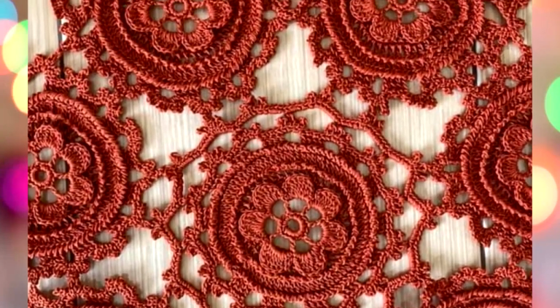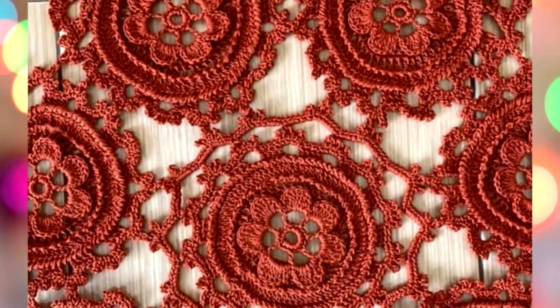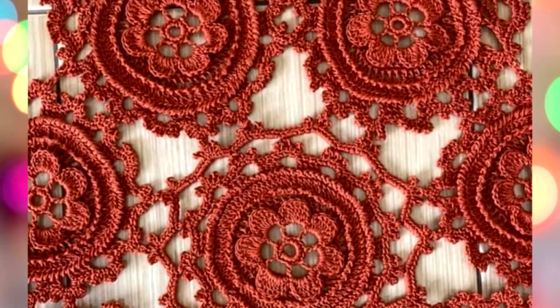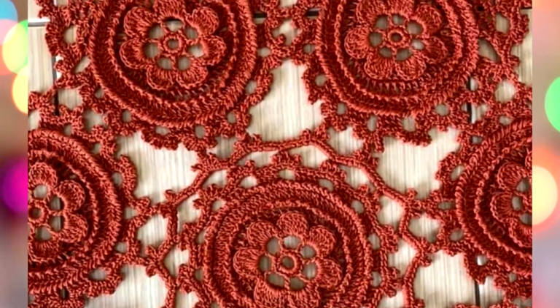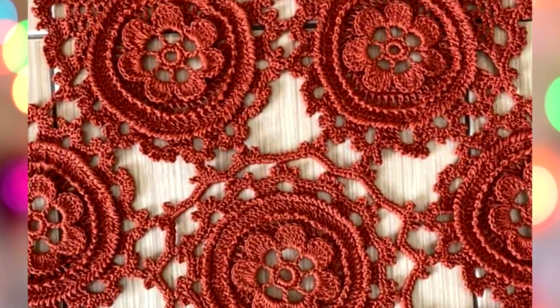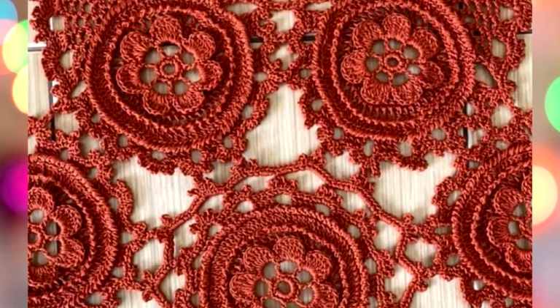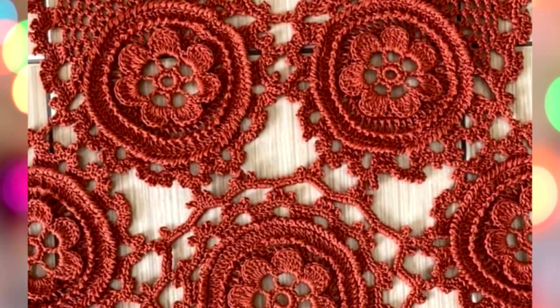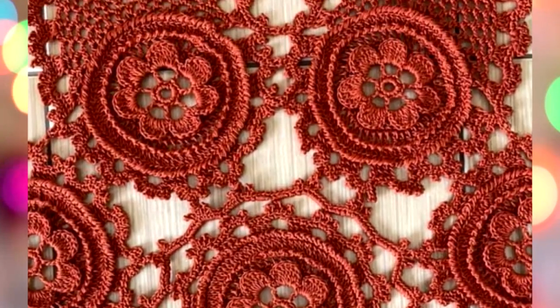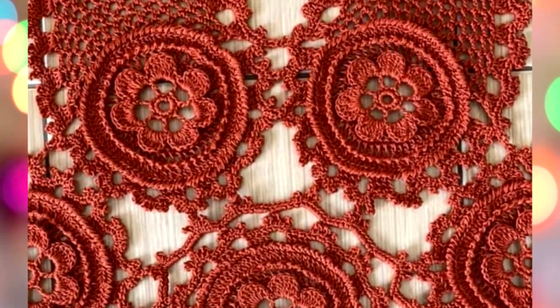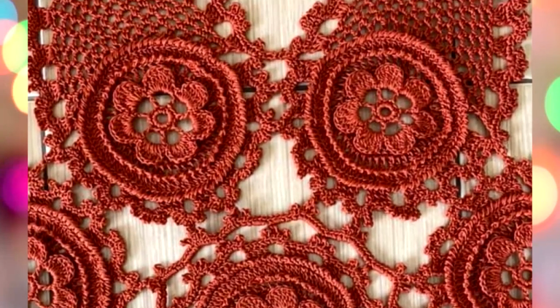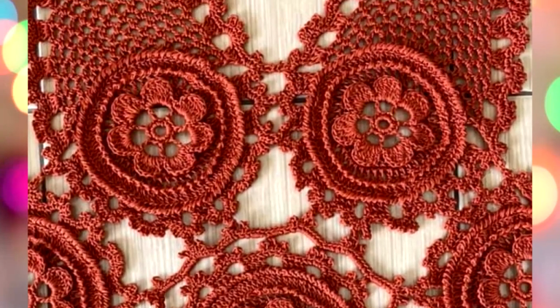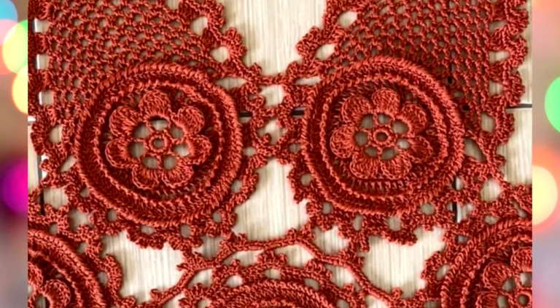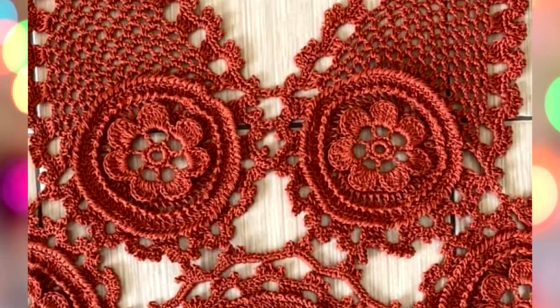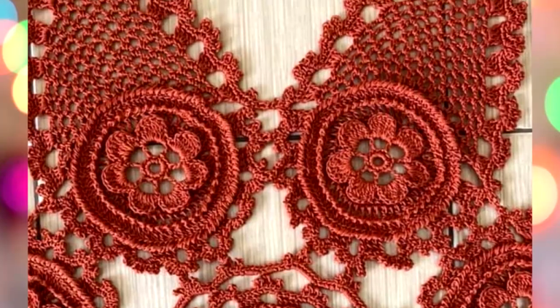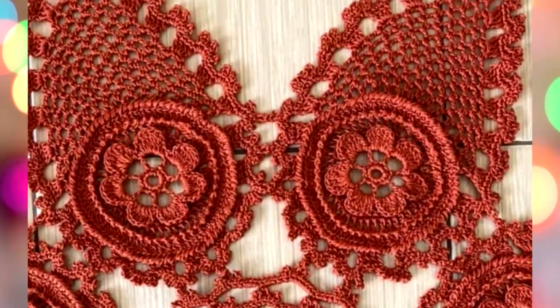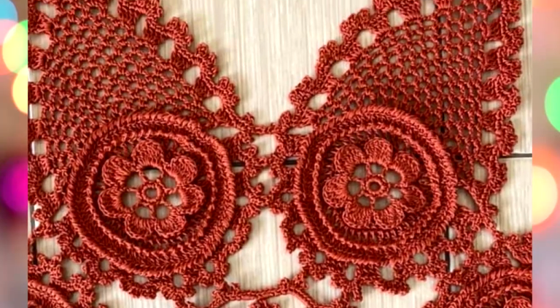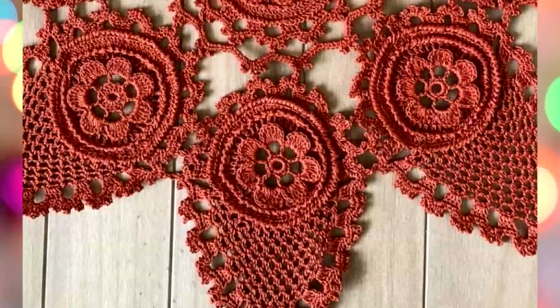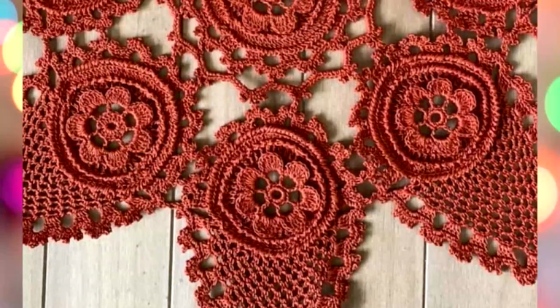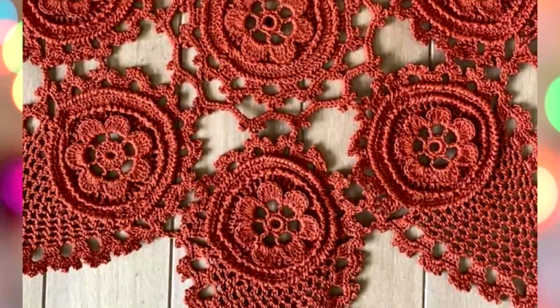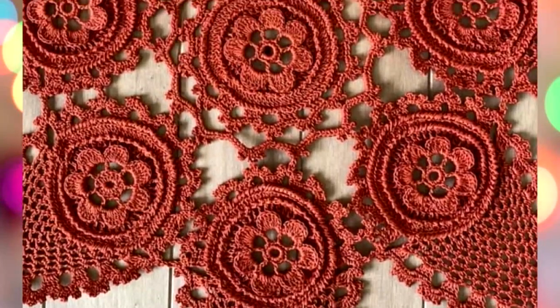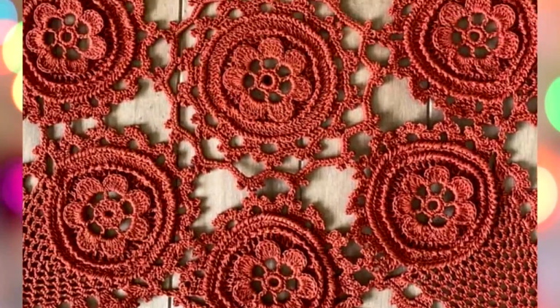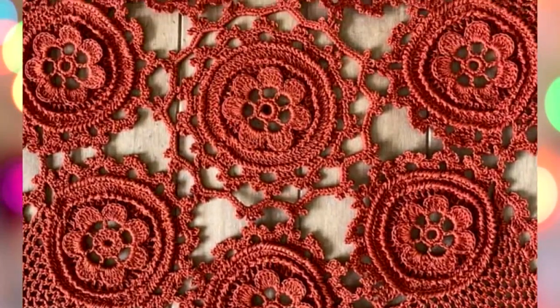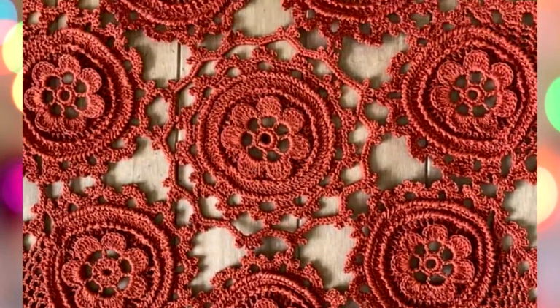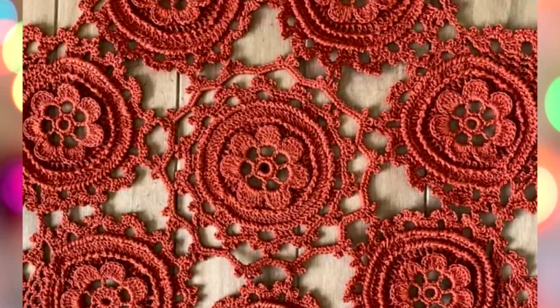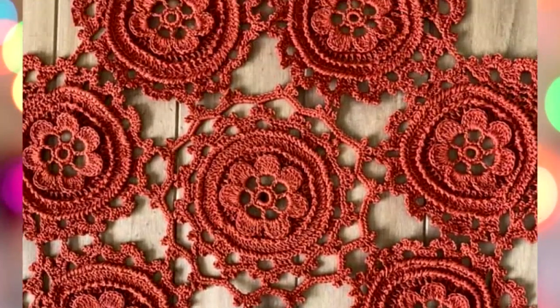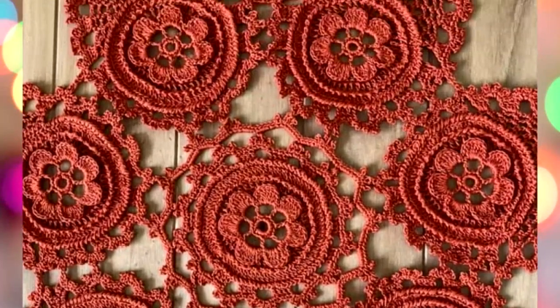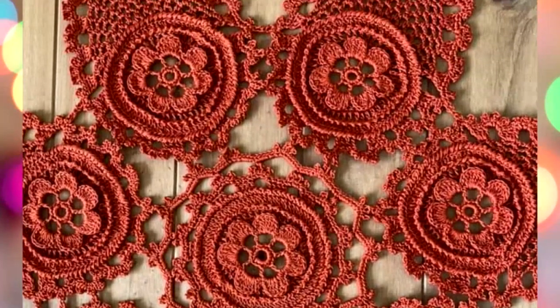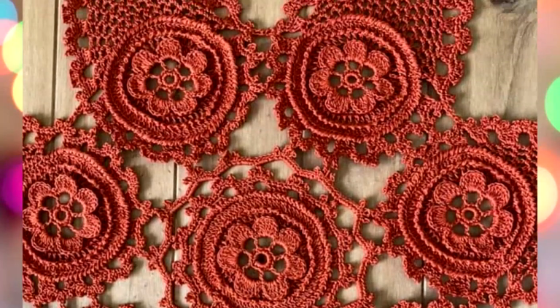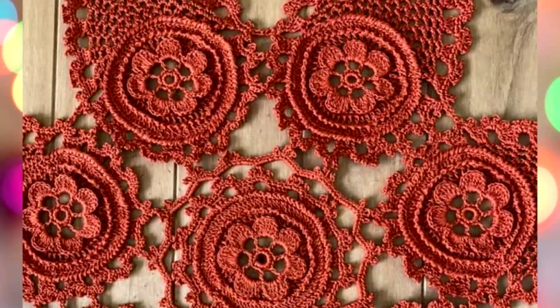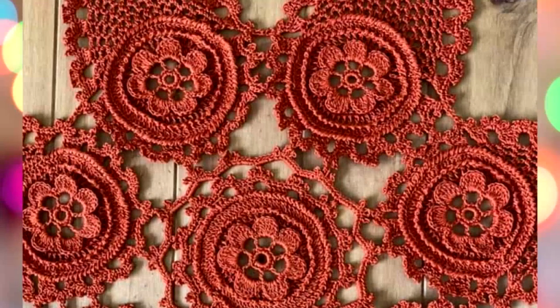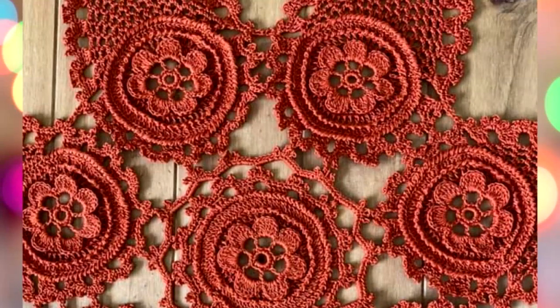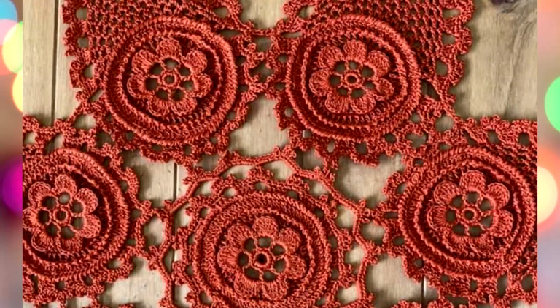Thank you from all my heart for your beautiful work. It's really a fantastic moment to see this result.